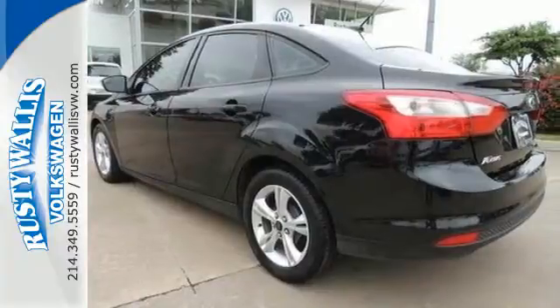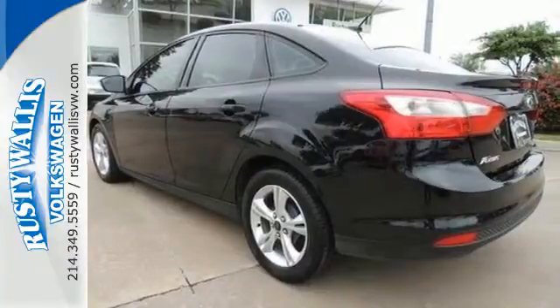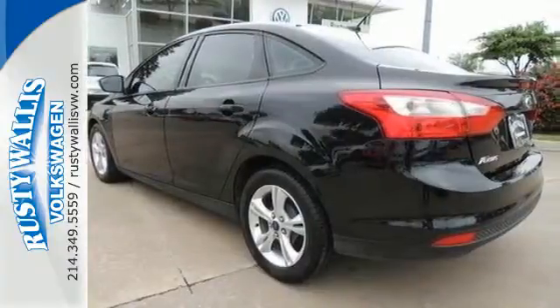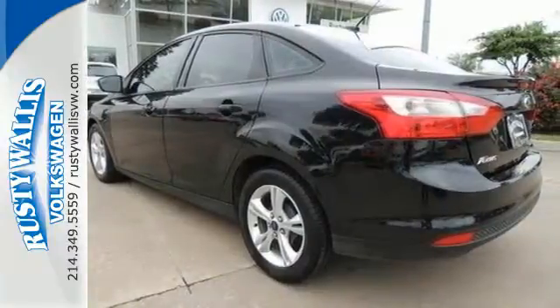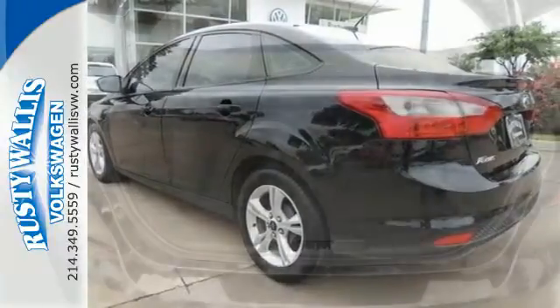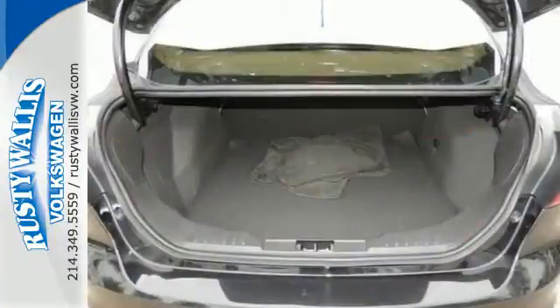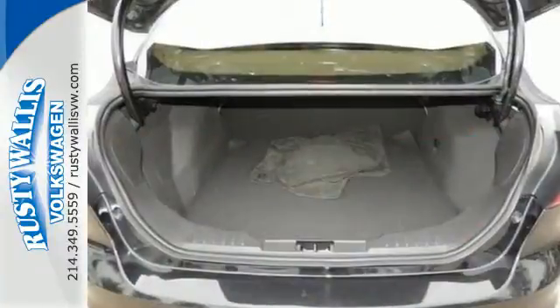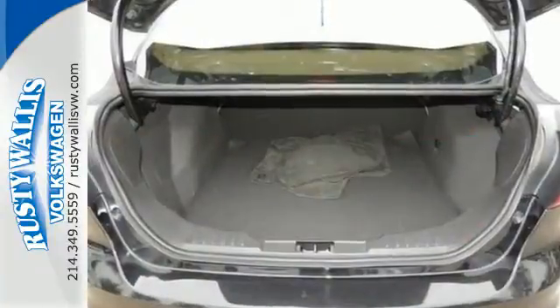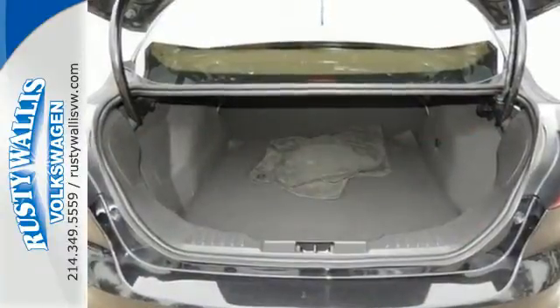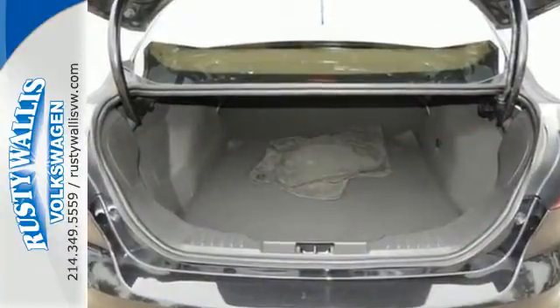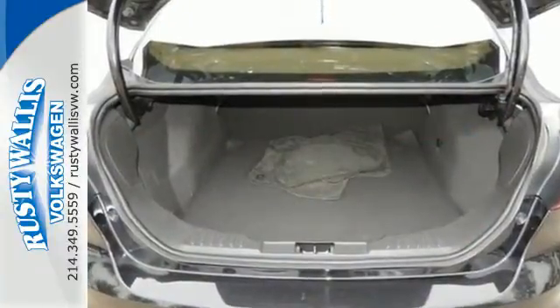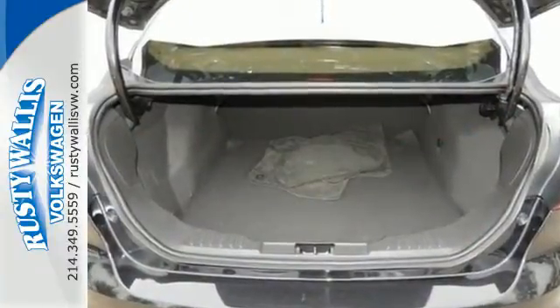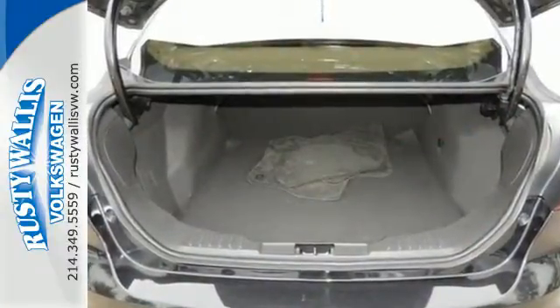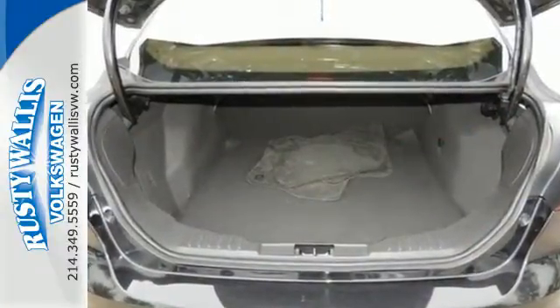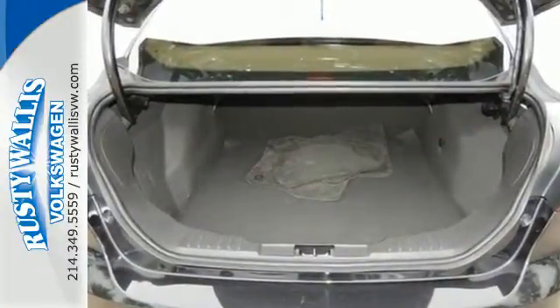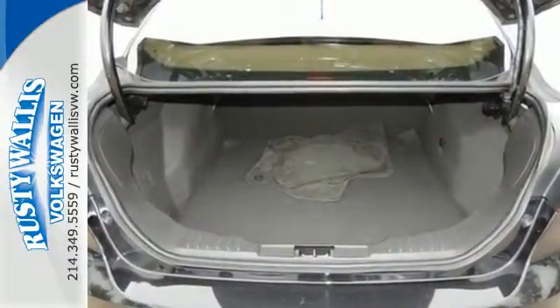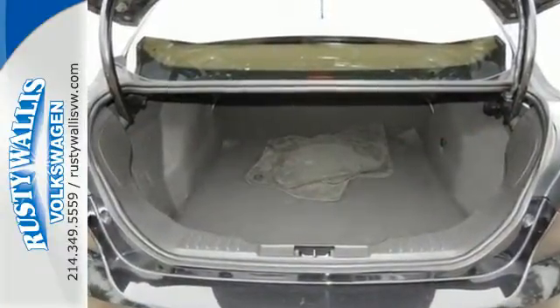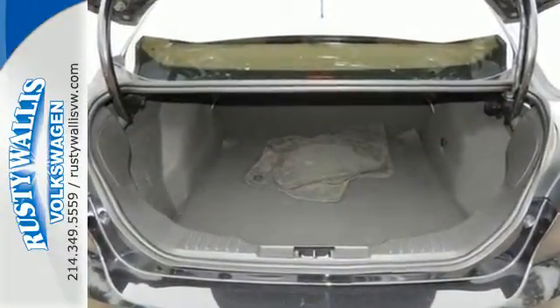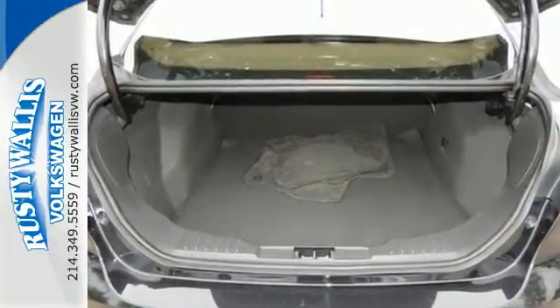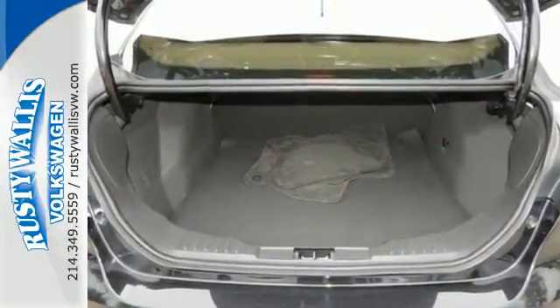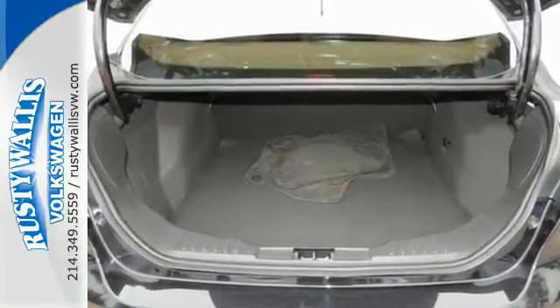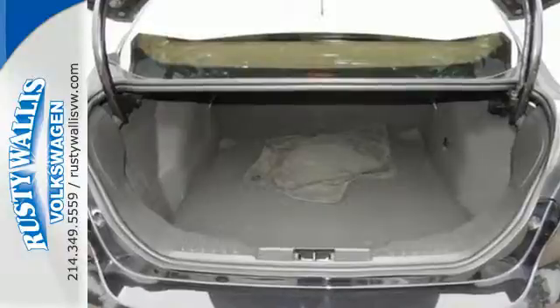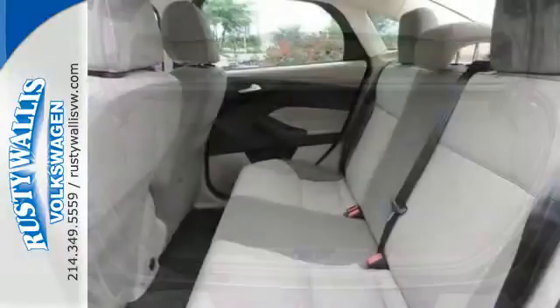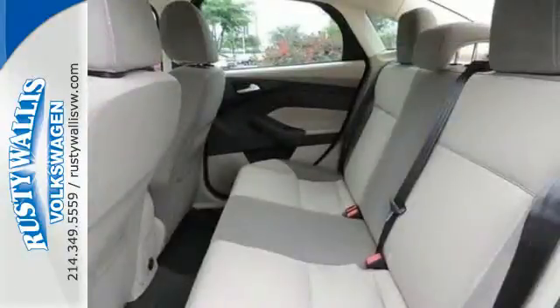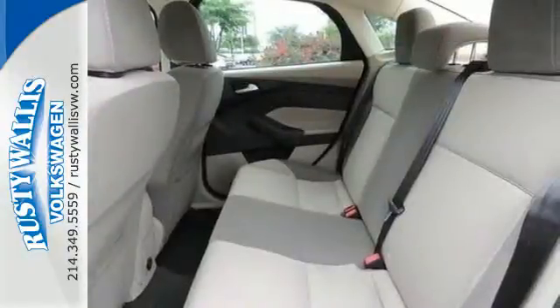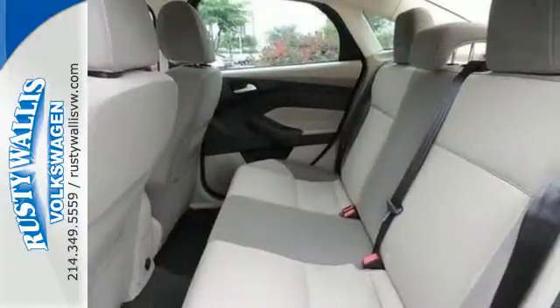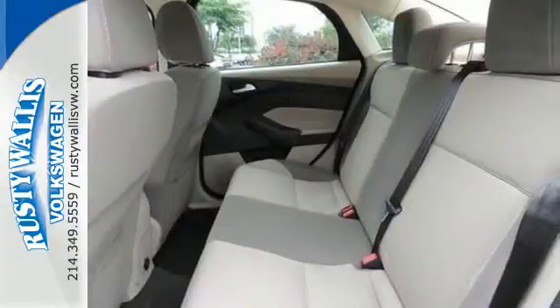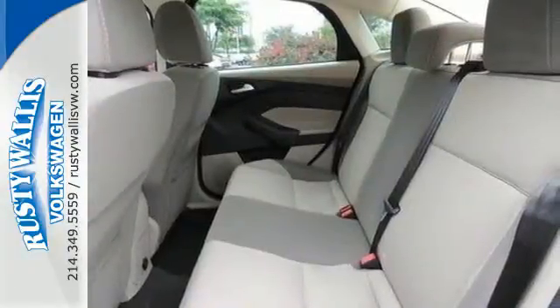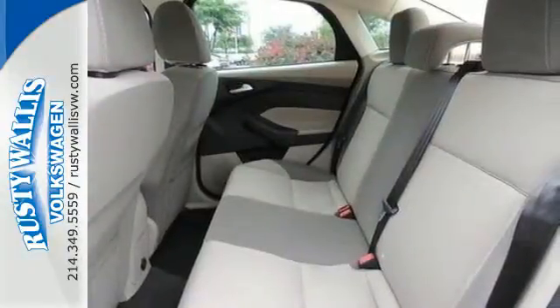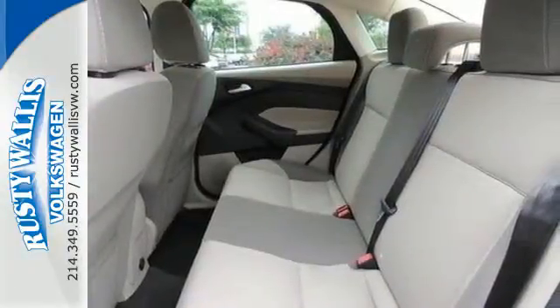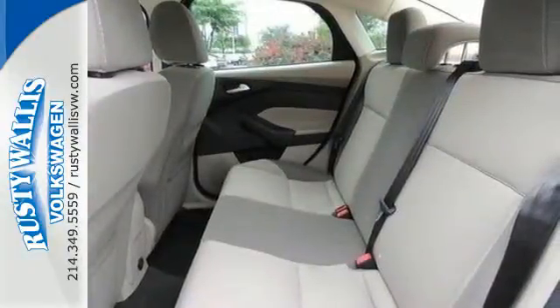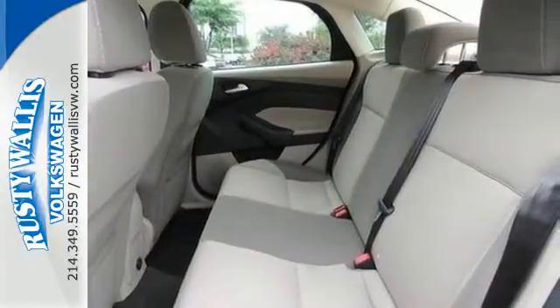The interior features are all close at hand, like the CD and MP3 input, the power windows and mirrors, and the air conditioning.